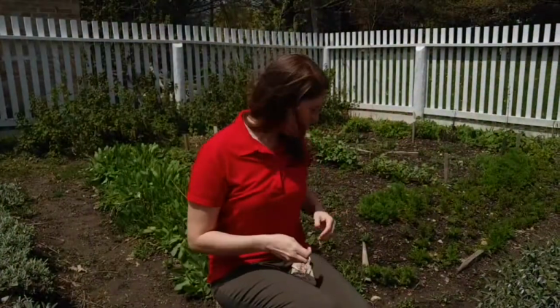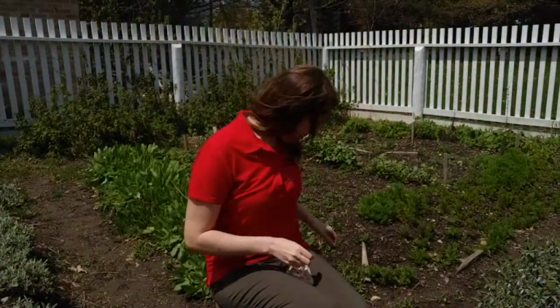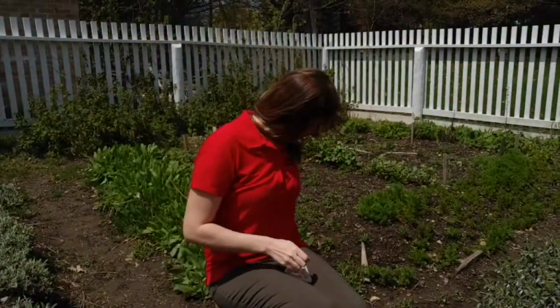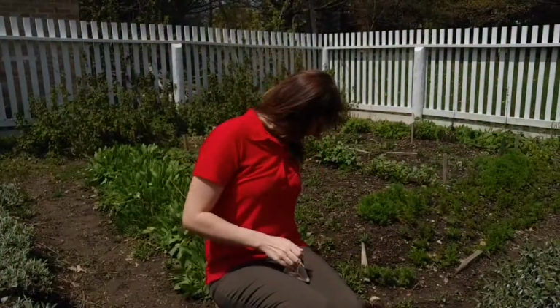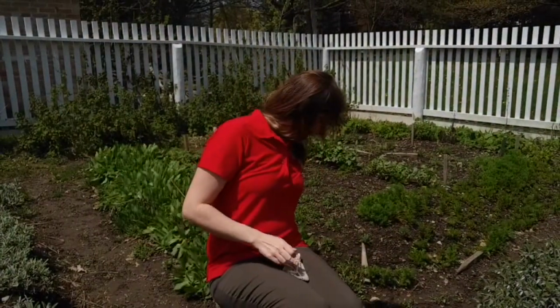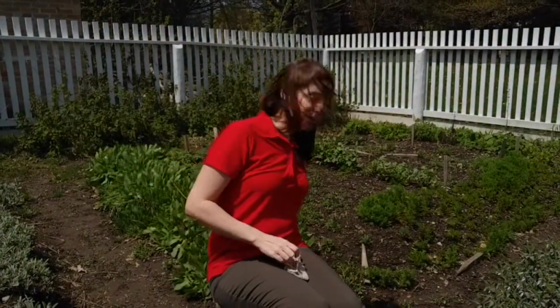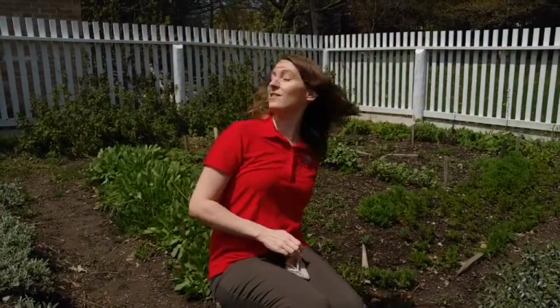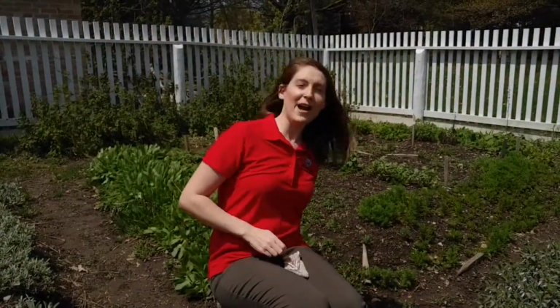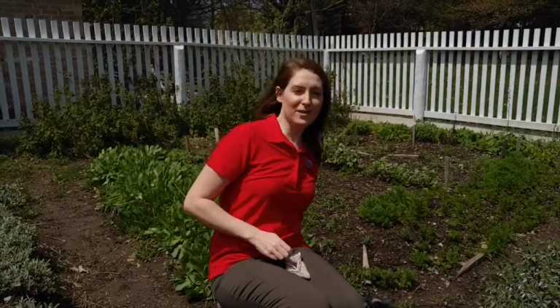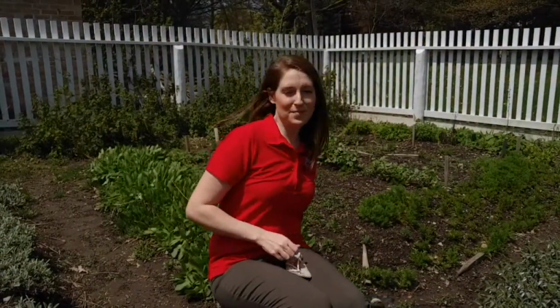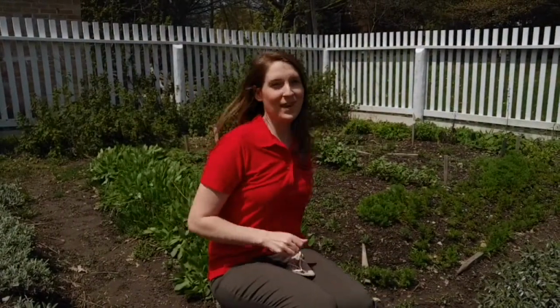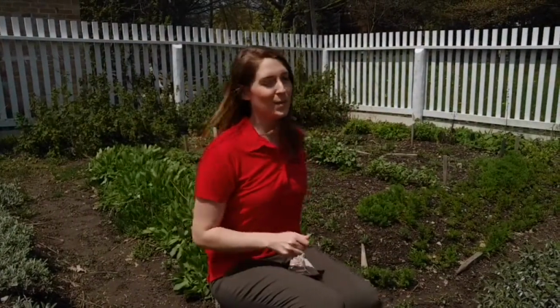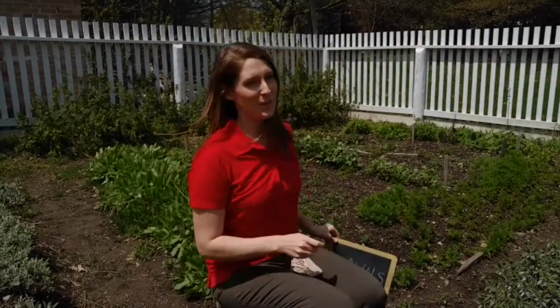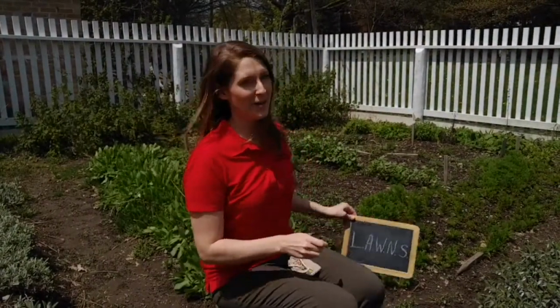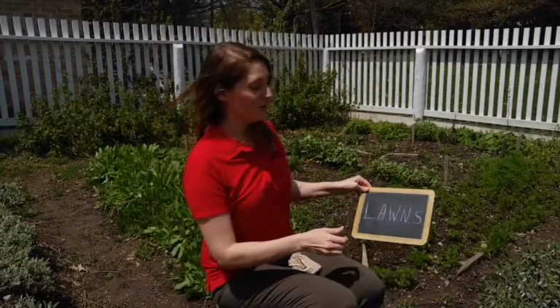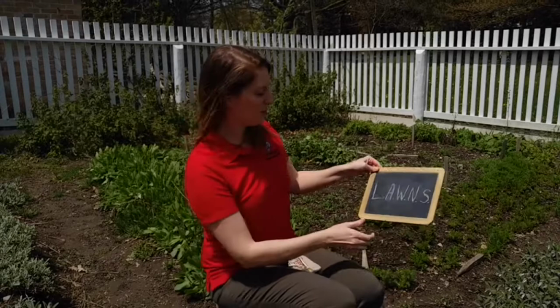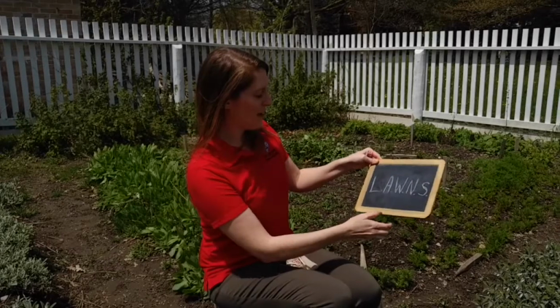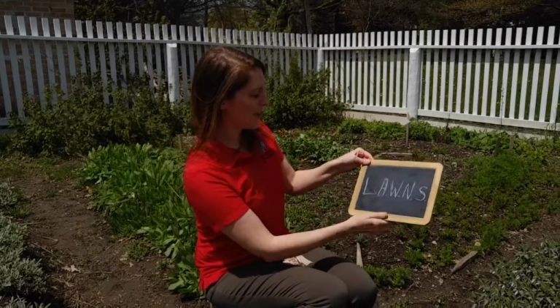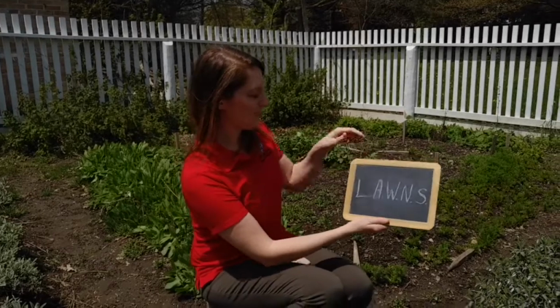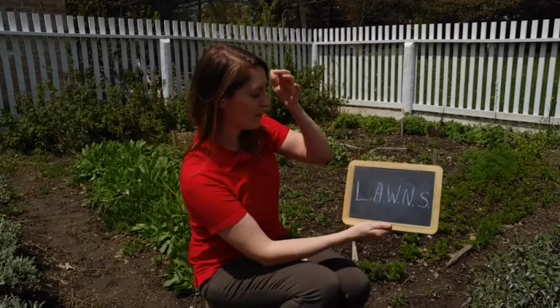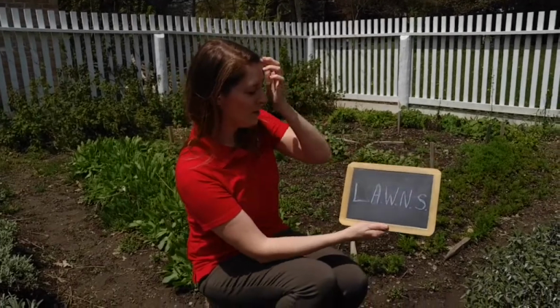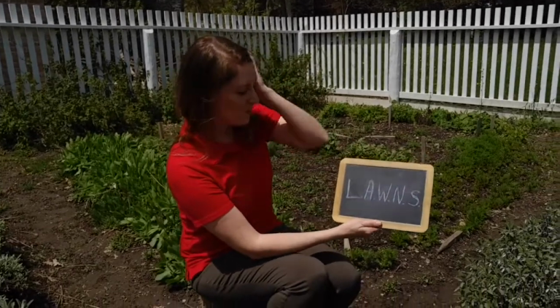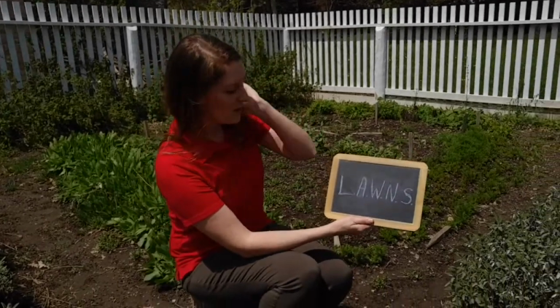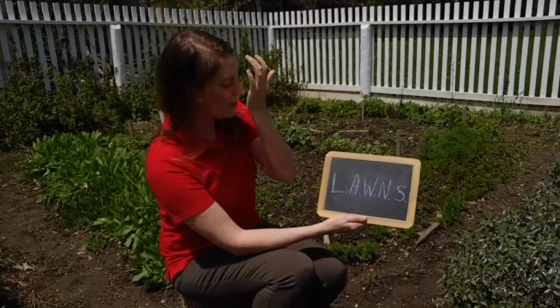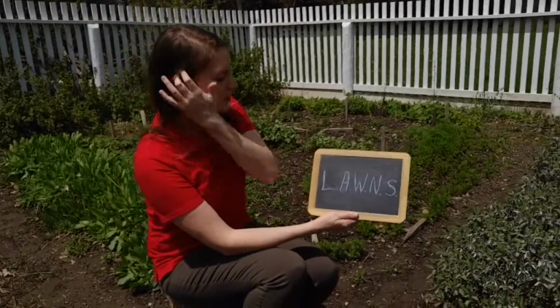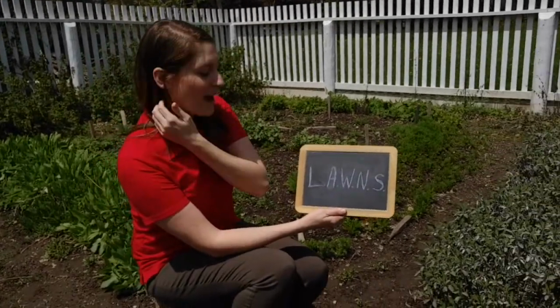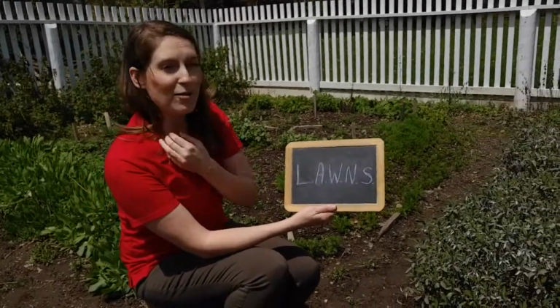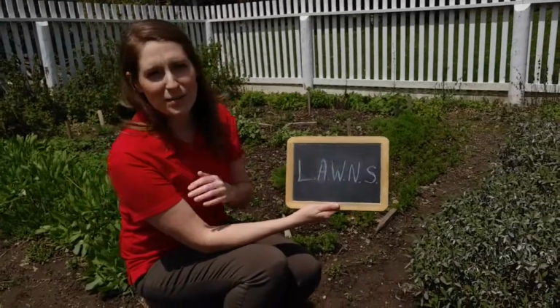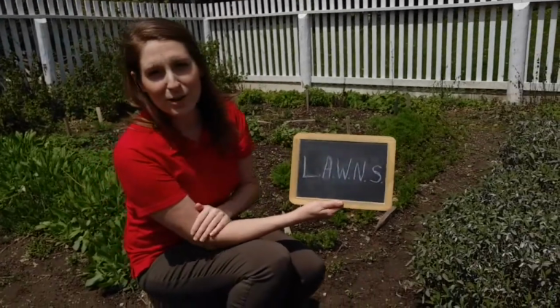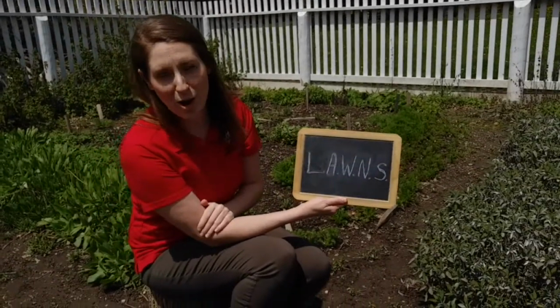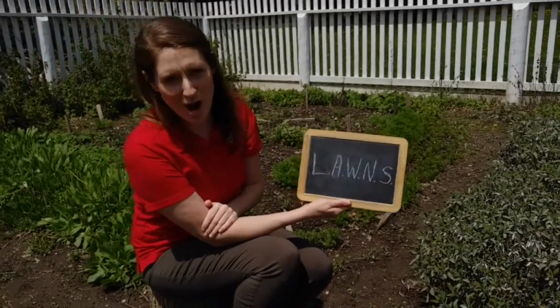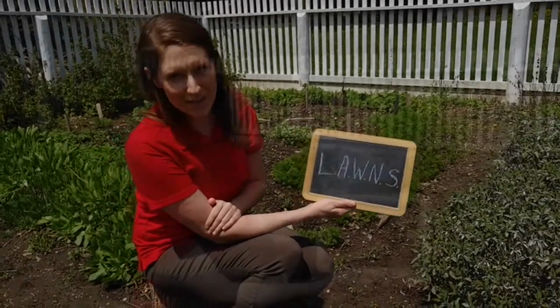I have a little acronym that helps me out to learn that. We can use the acronym LAWNS.